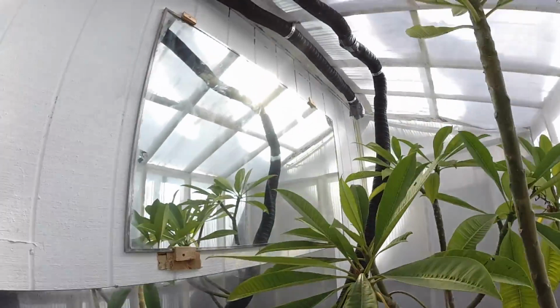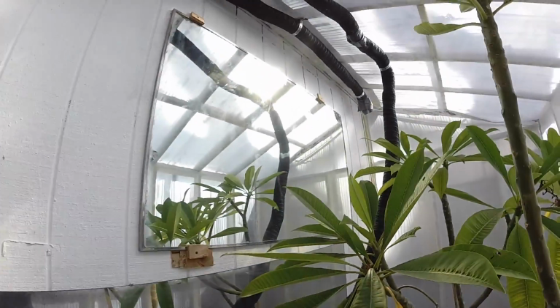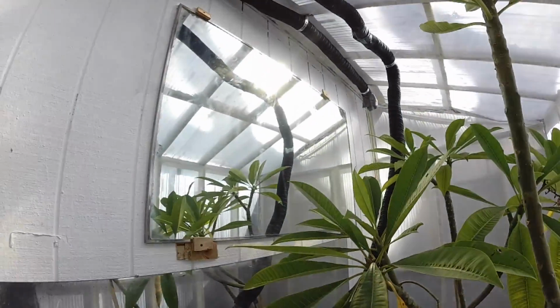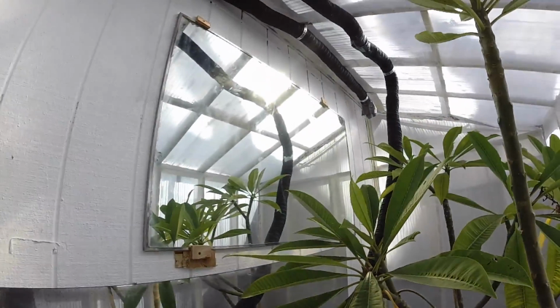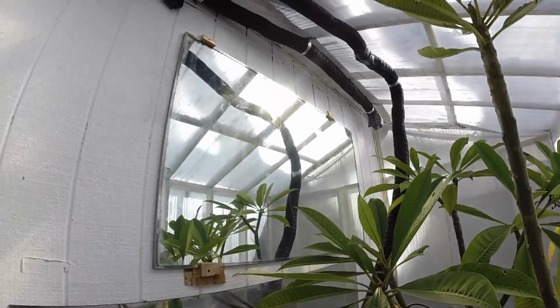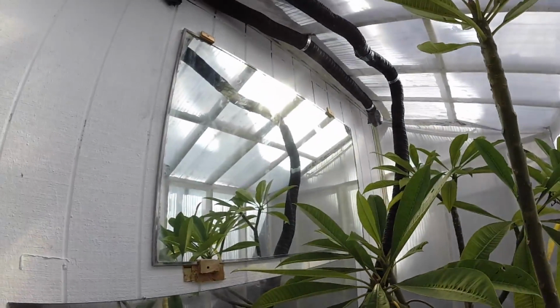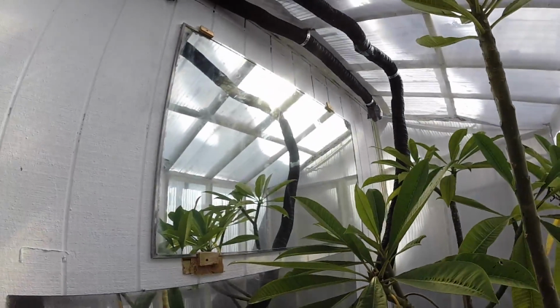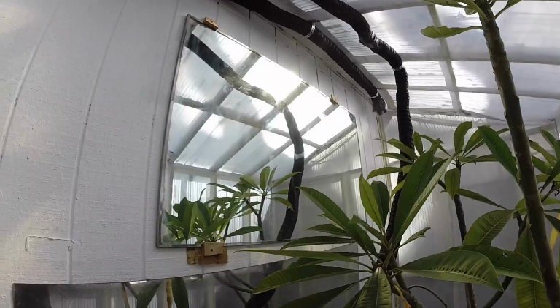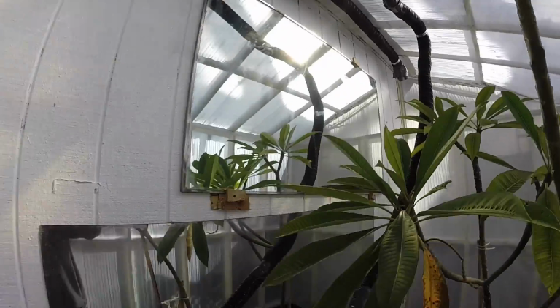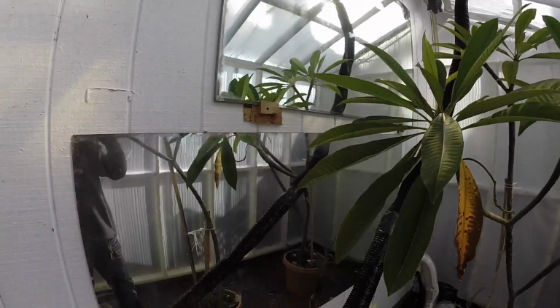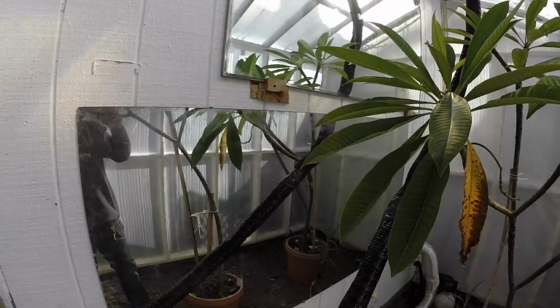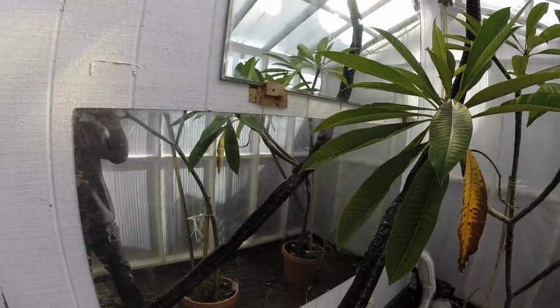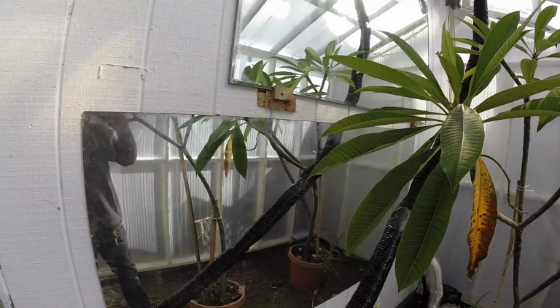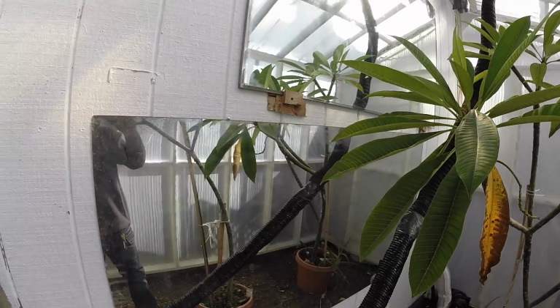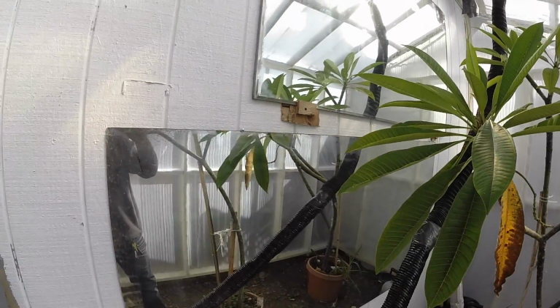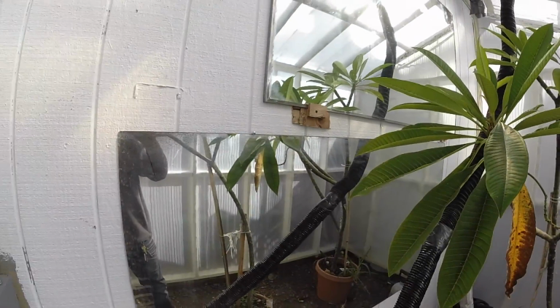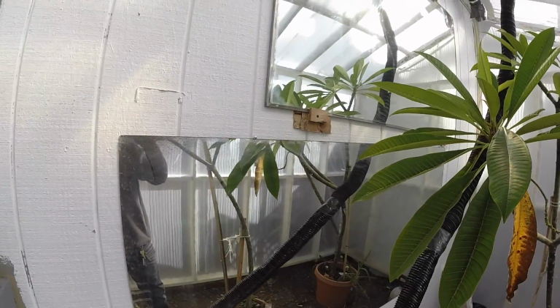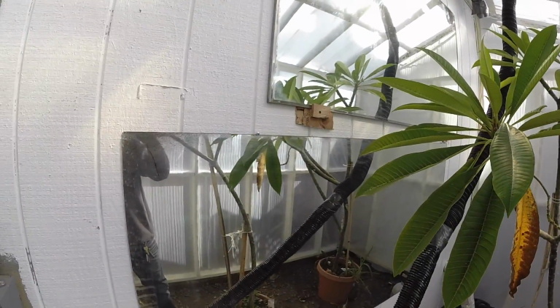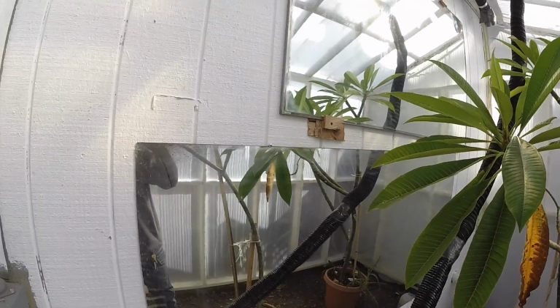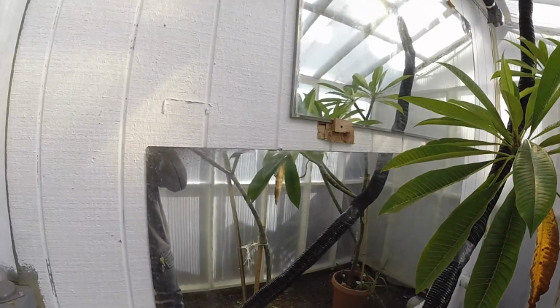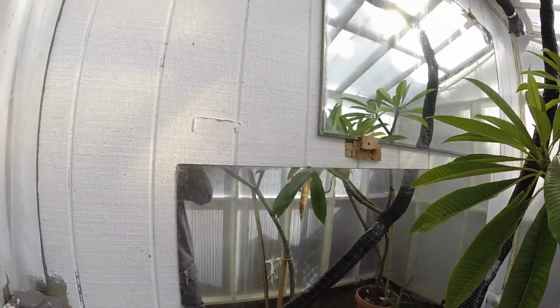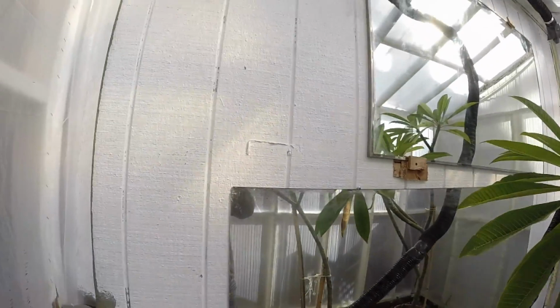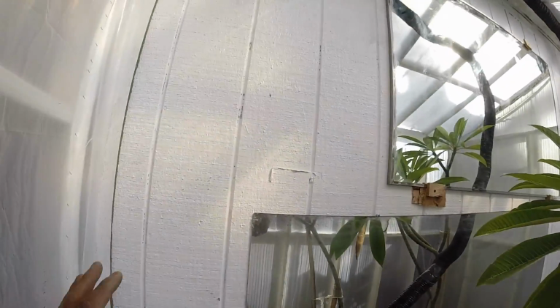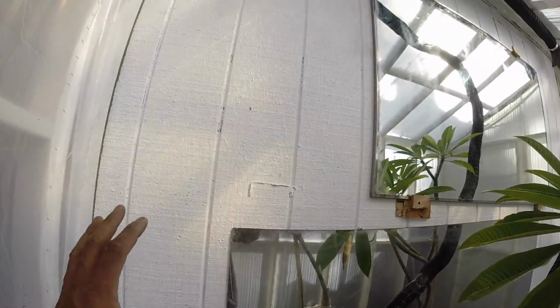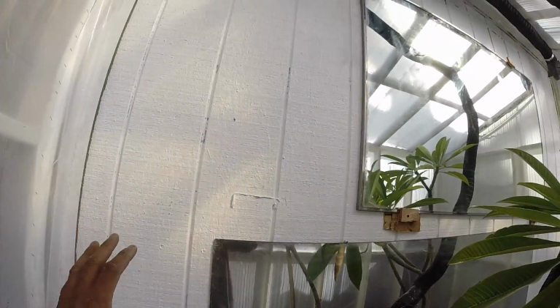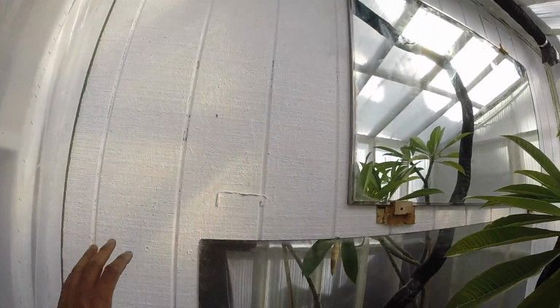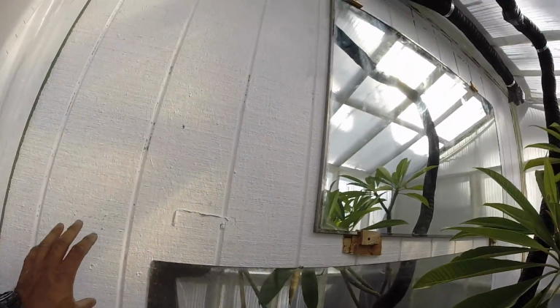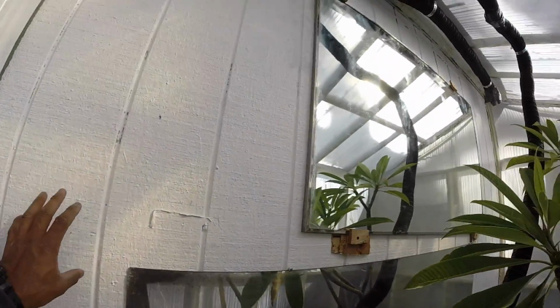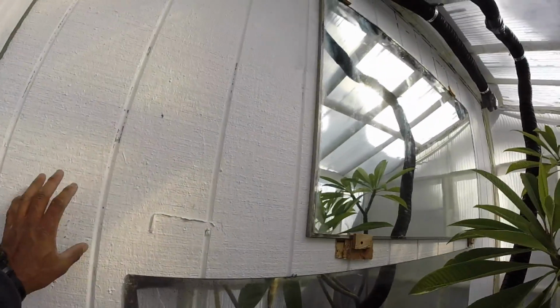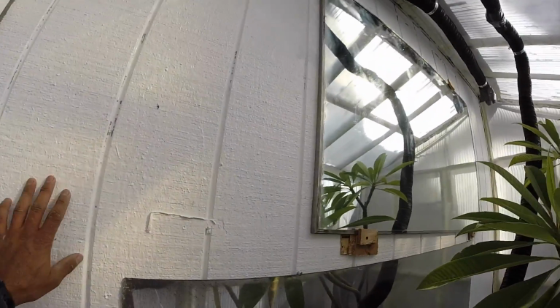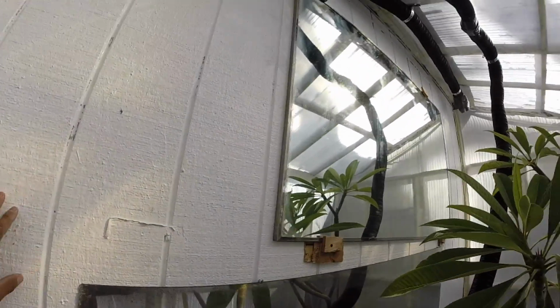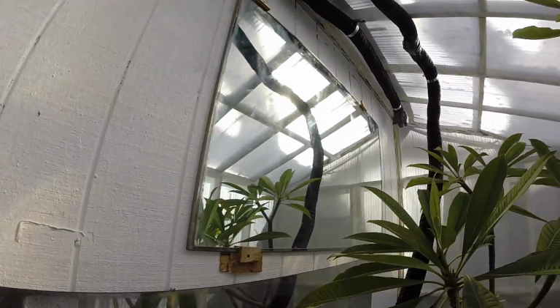I did a few things to boost the heat. I got a couple mirrors that I was going to throw out and decided to put in here. I also put reflective white paint.